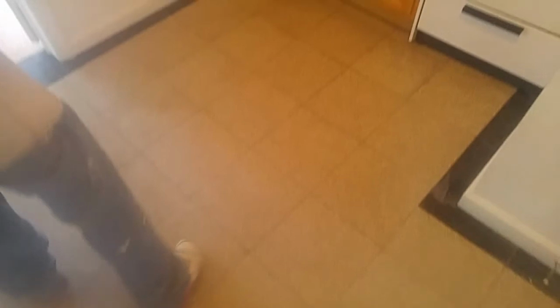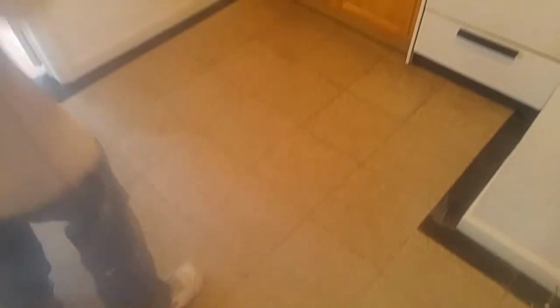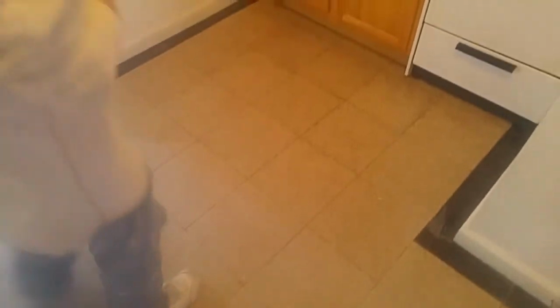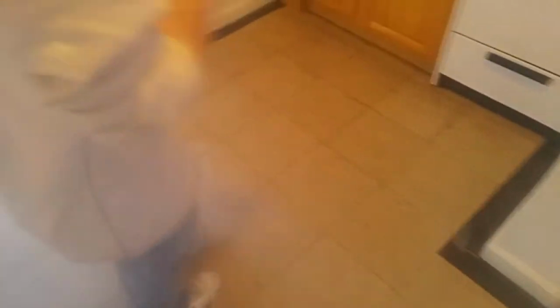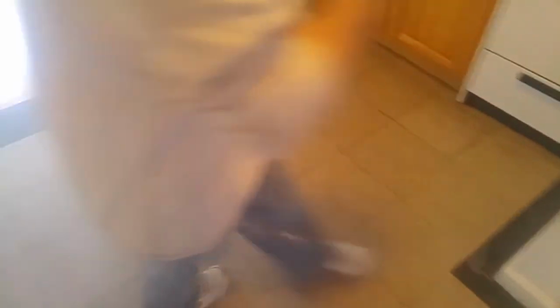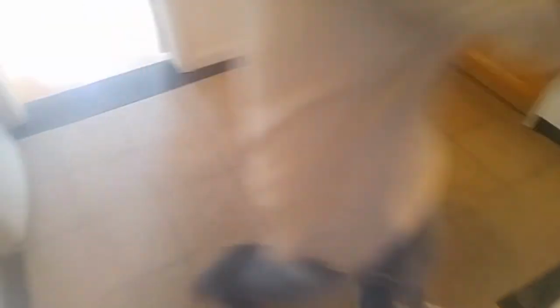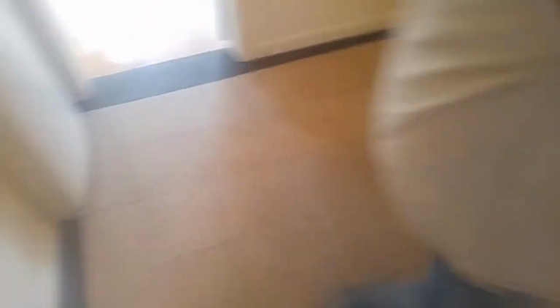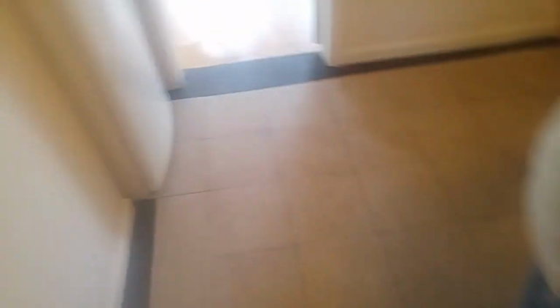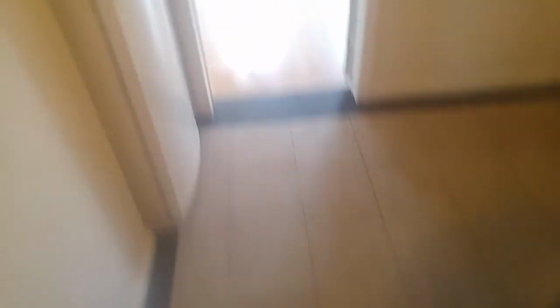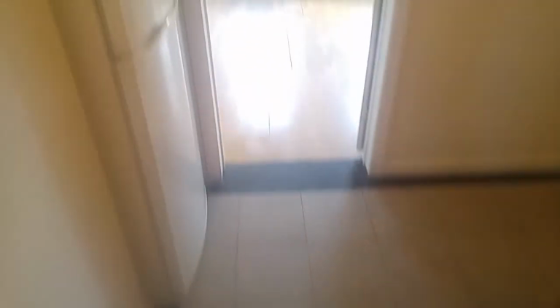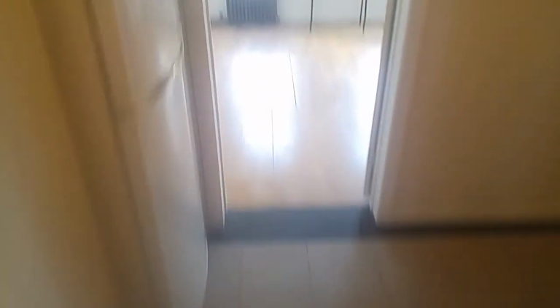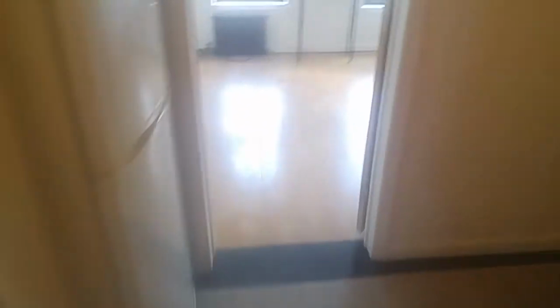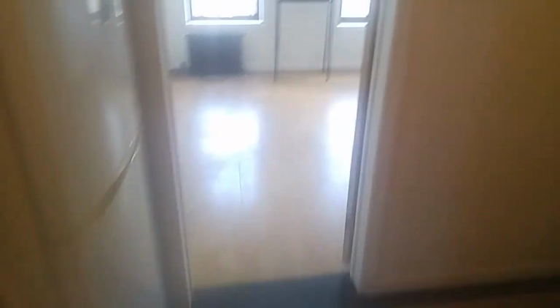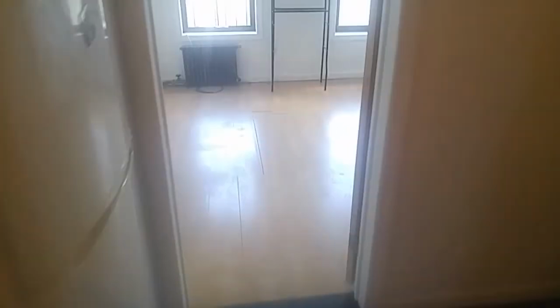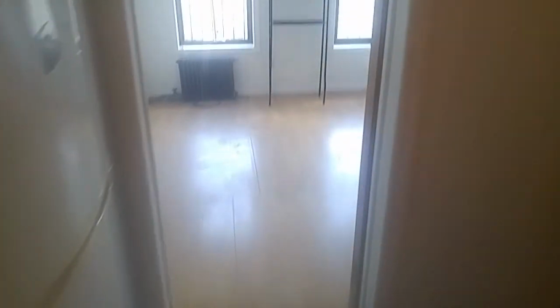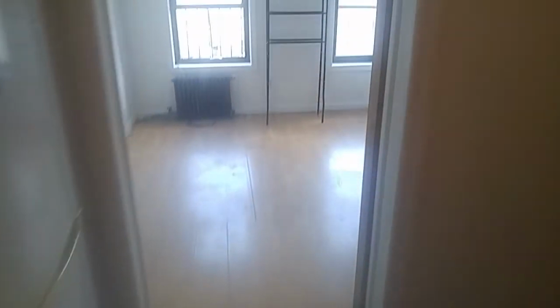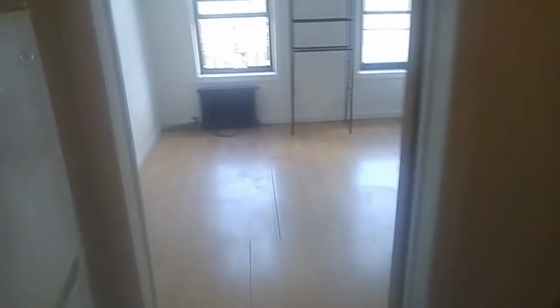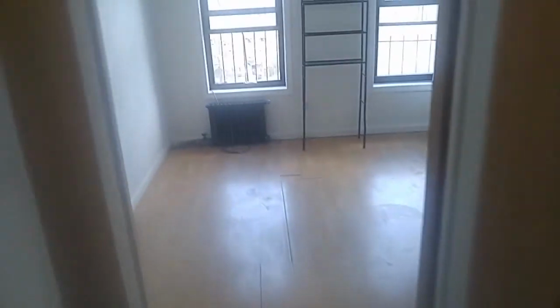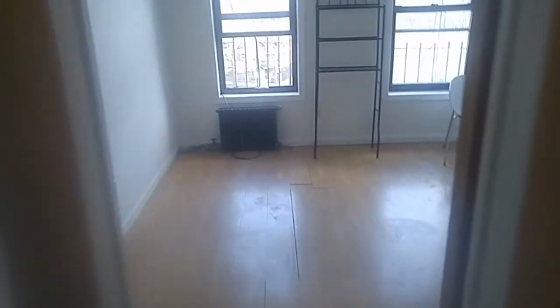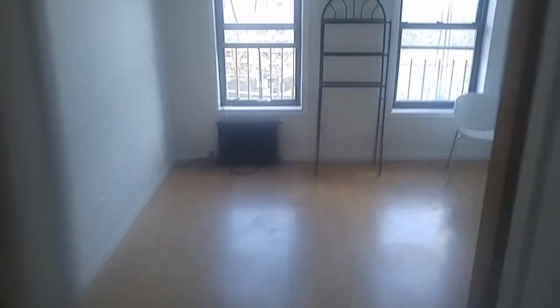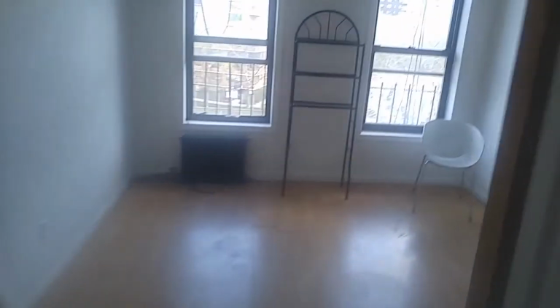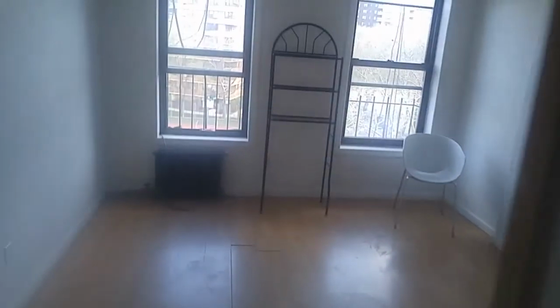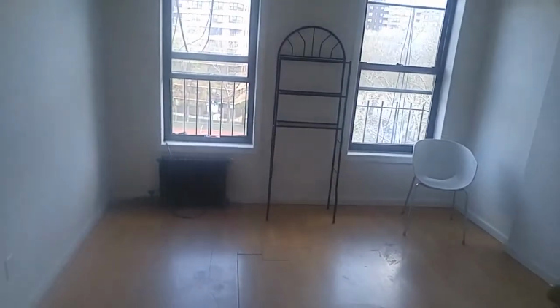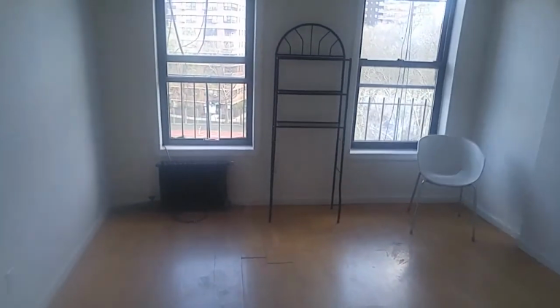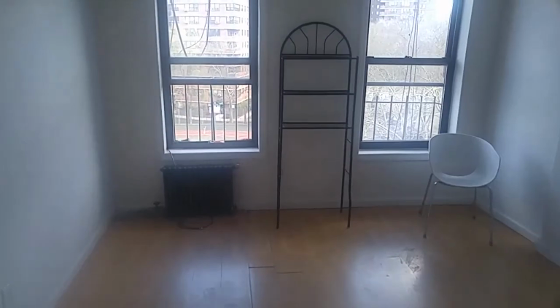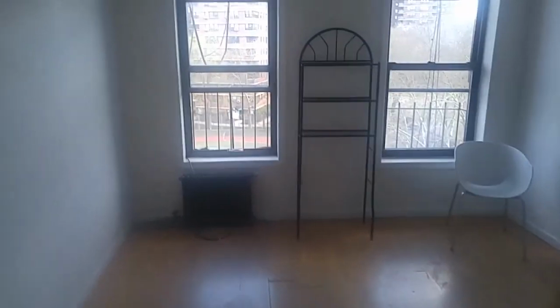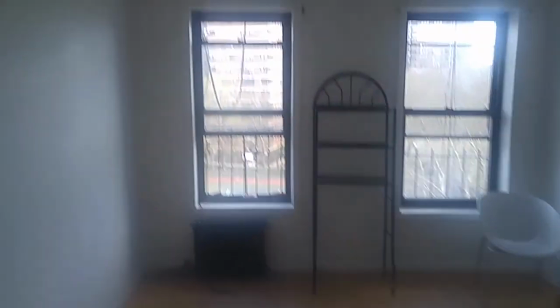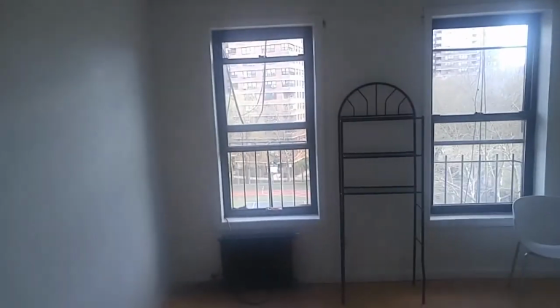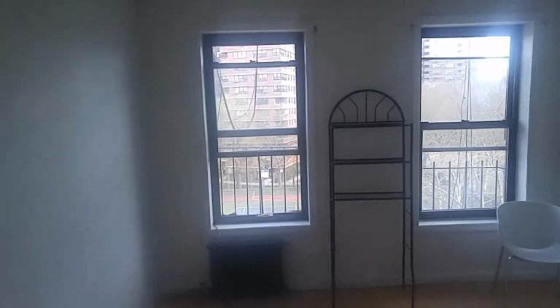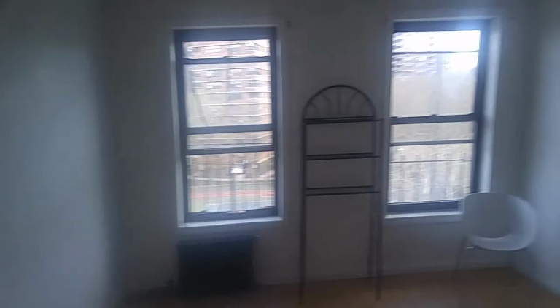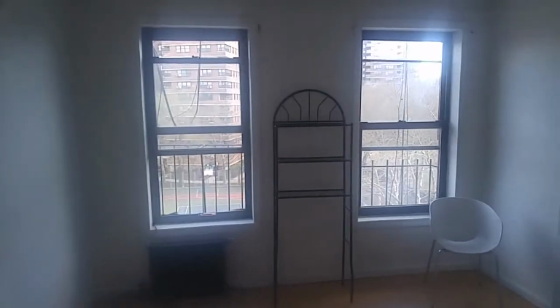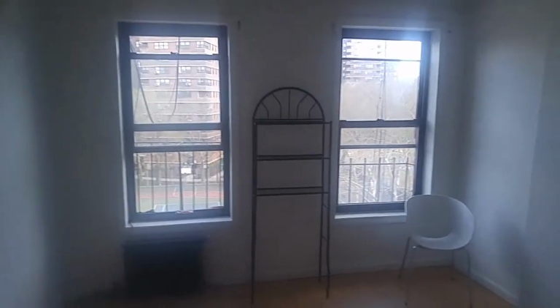We are here at Essex Street. Top floor apartment, 6th floor.